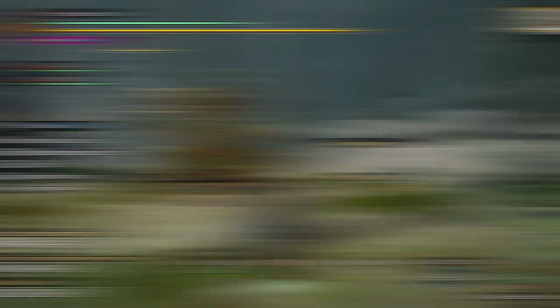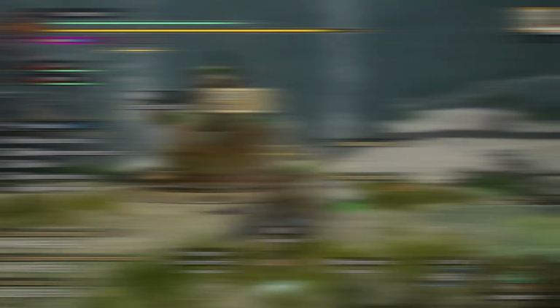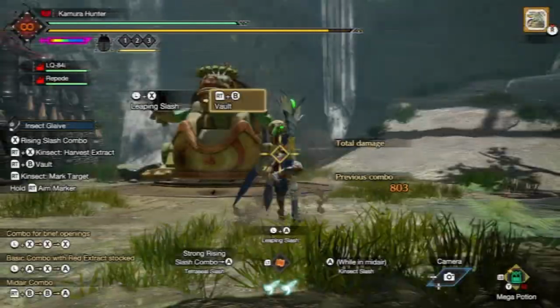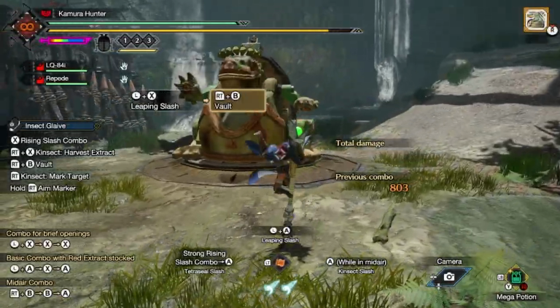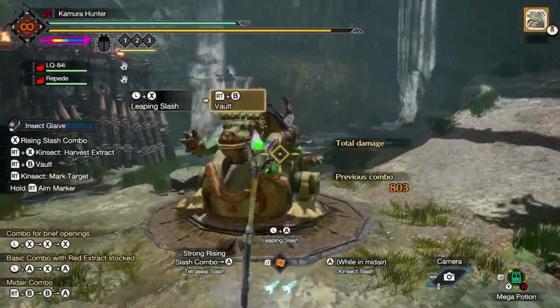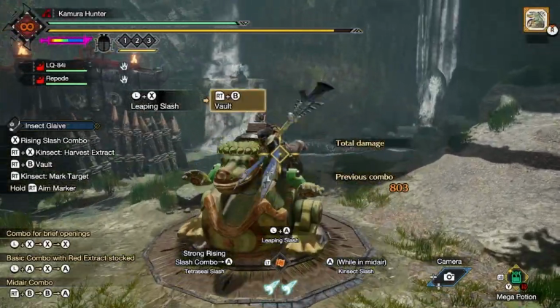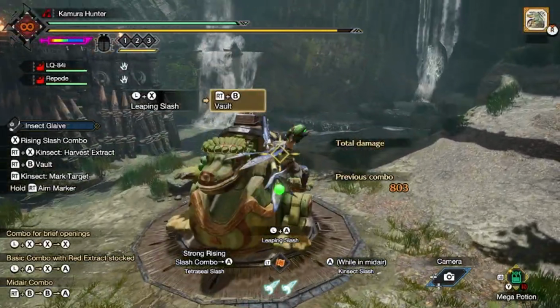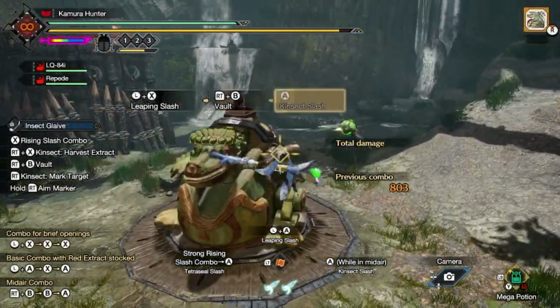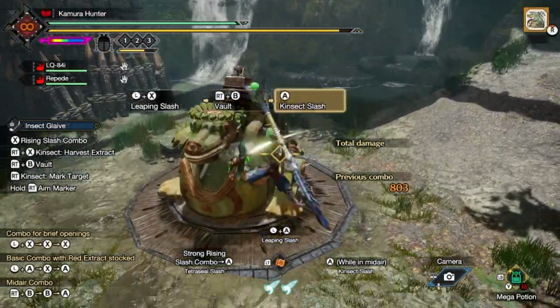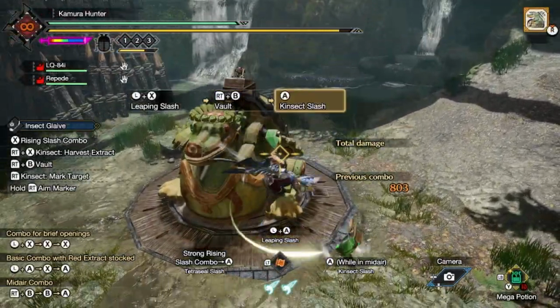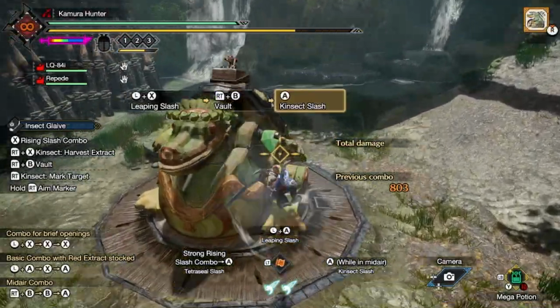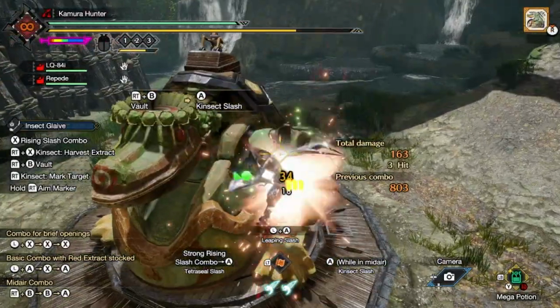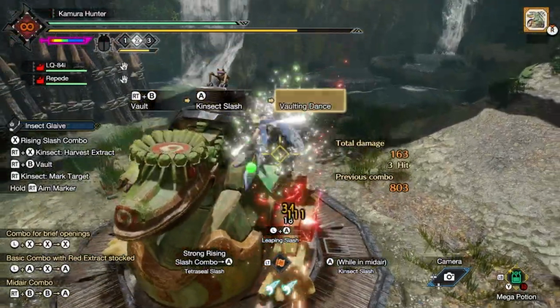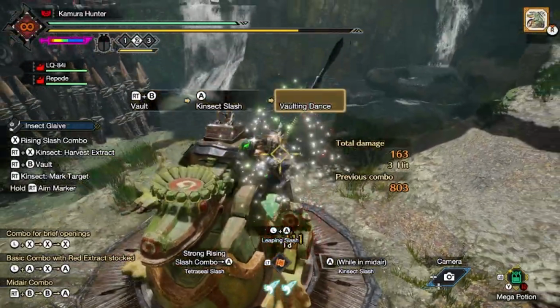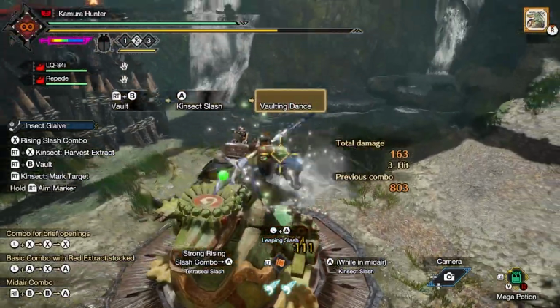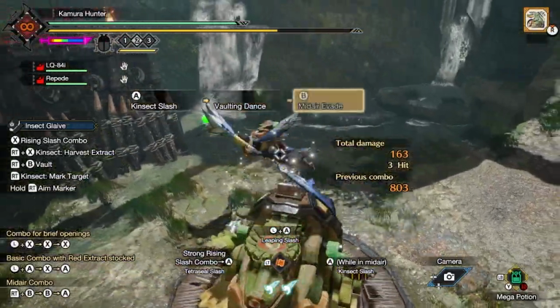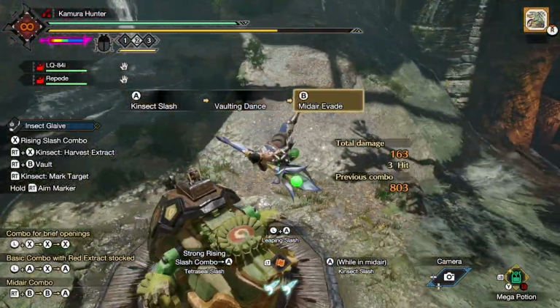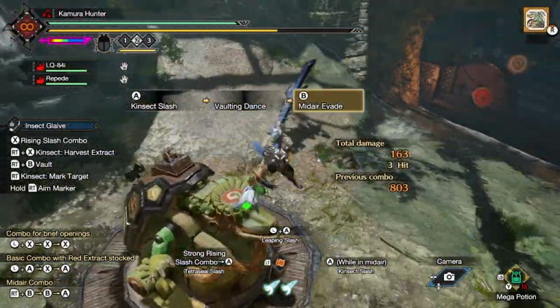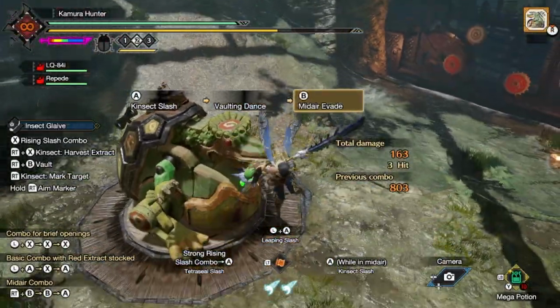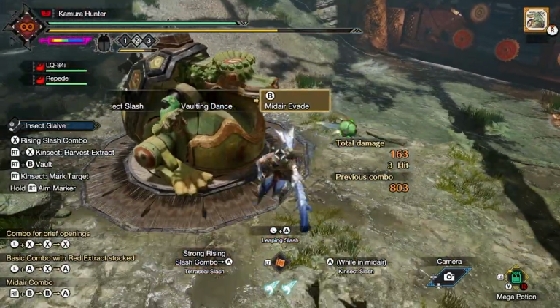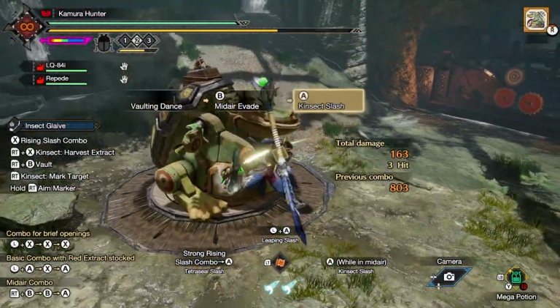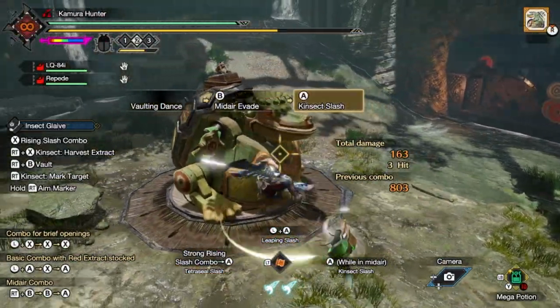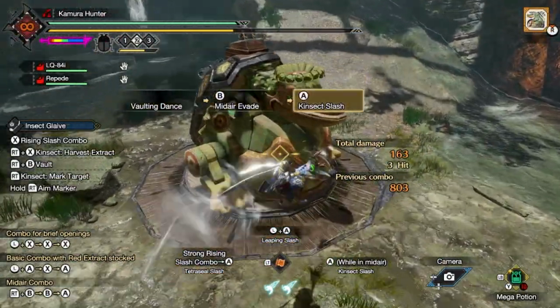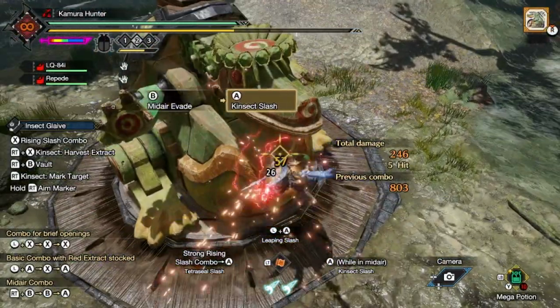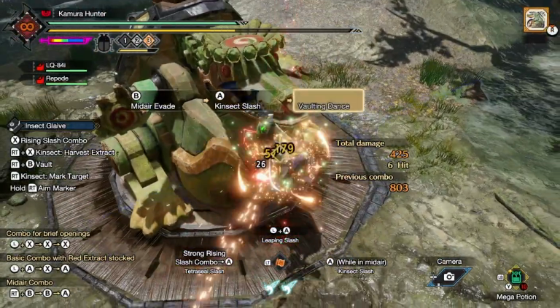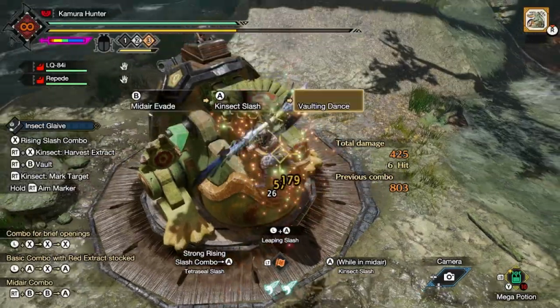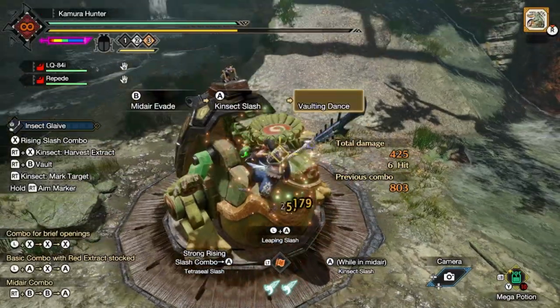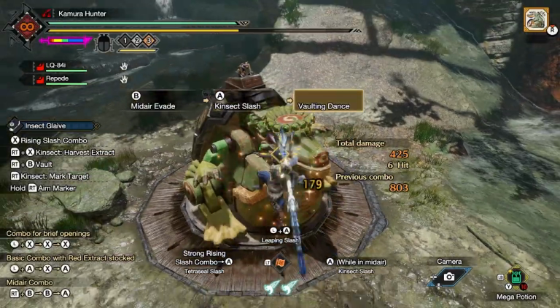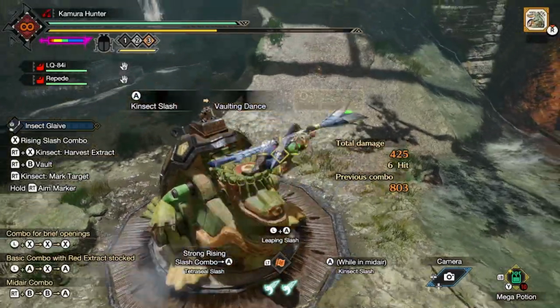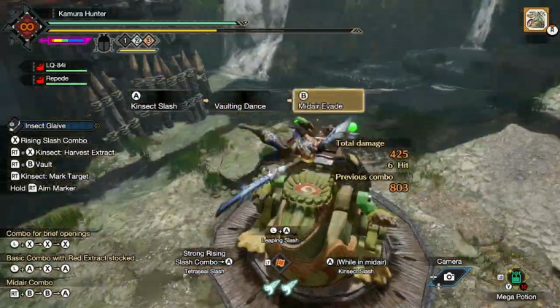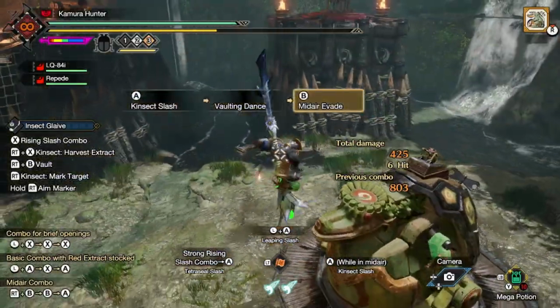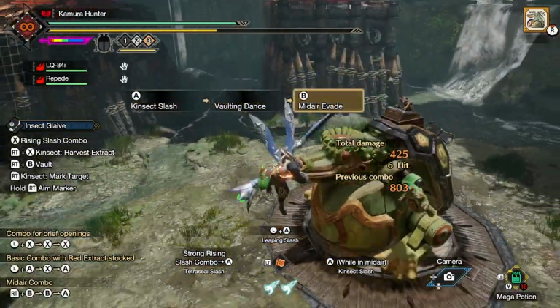Number one: Kinsec Slashes can be aimed. The new switch skill Kinsec Slash can be aimed by pointing your reticle in the direction you want it to go.